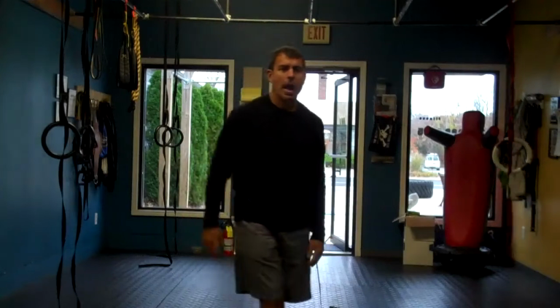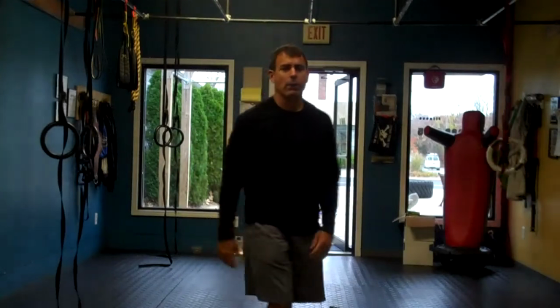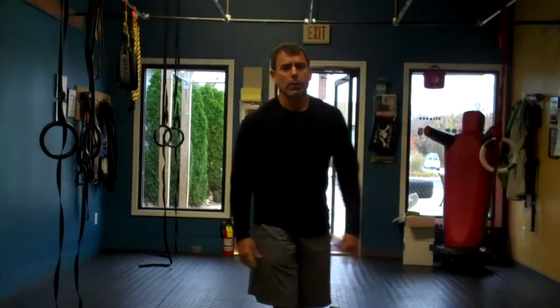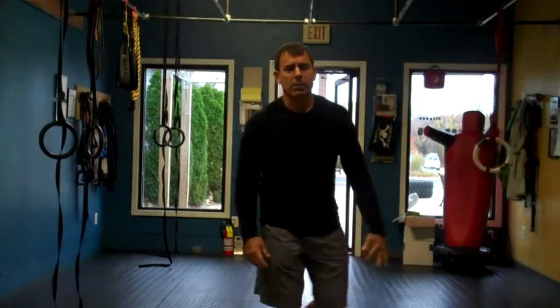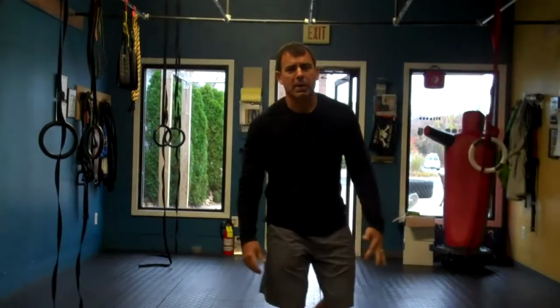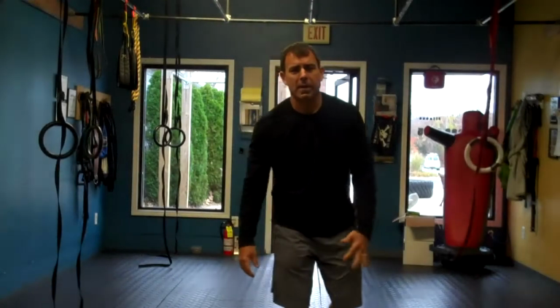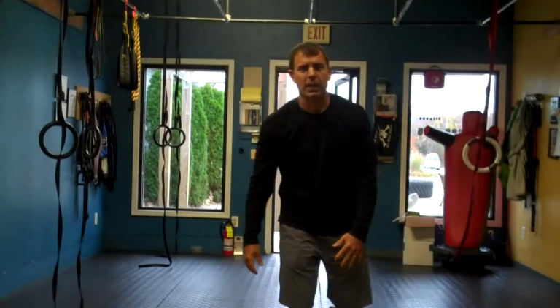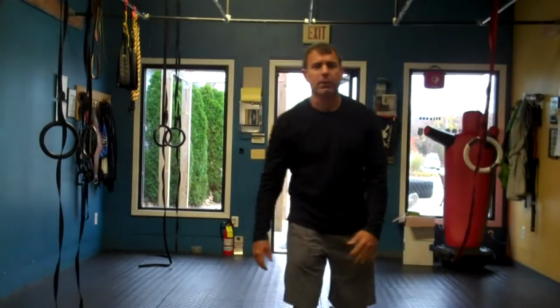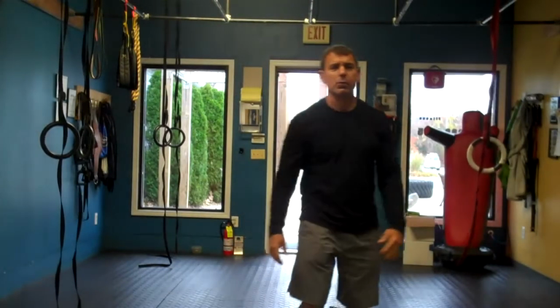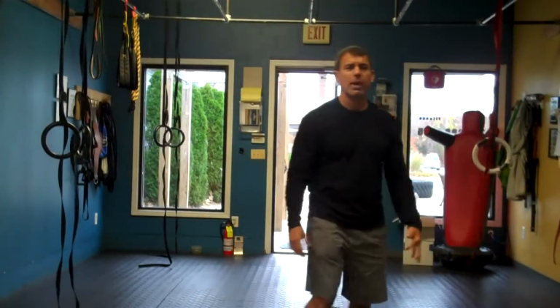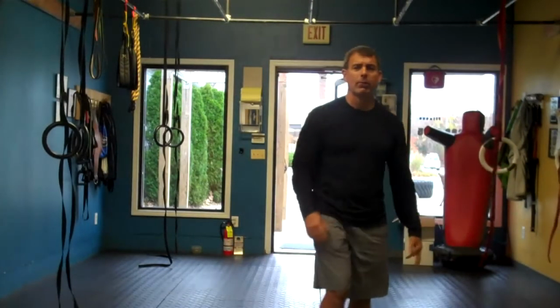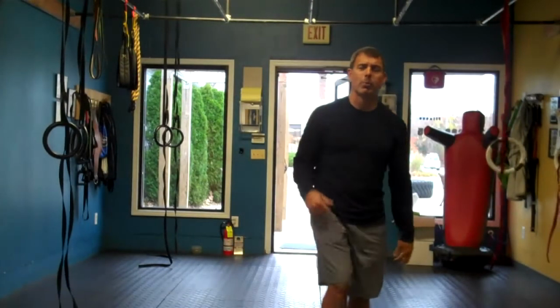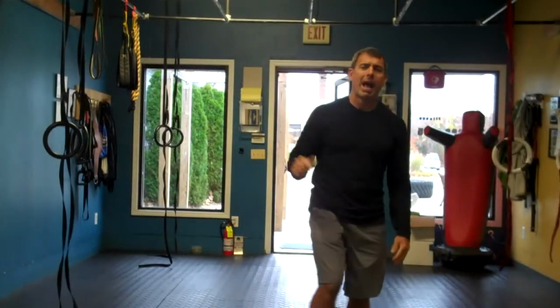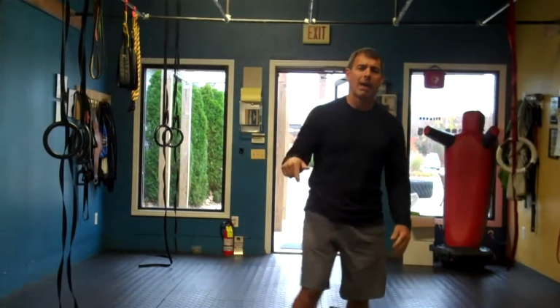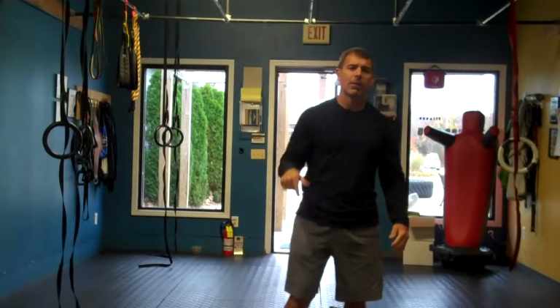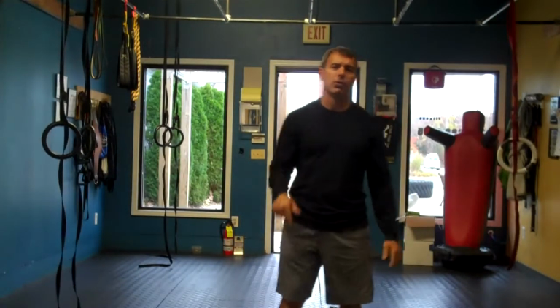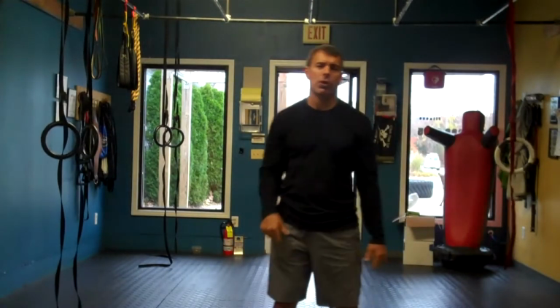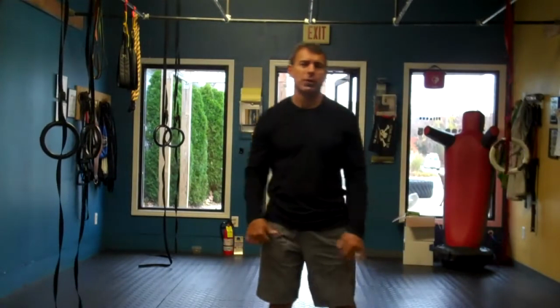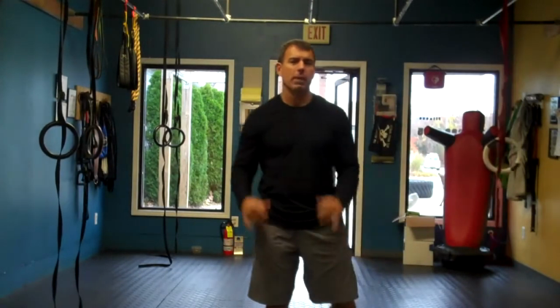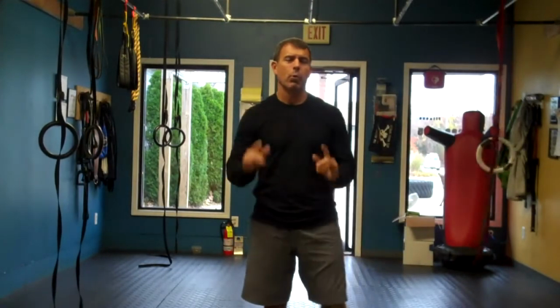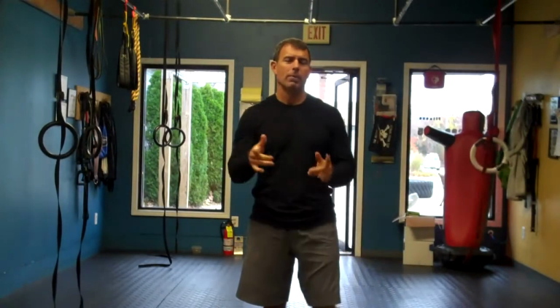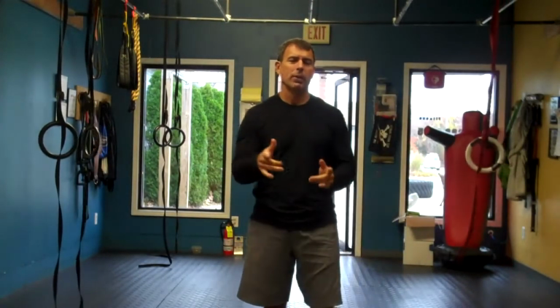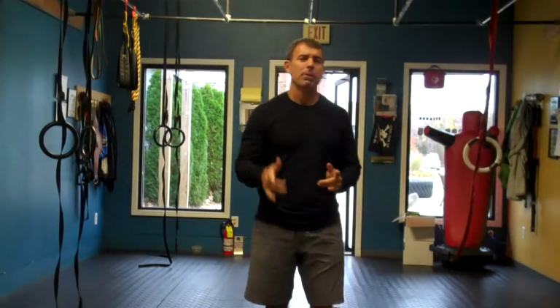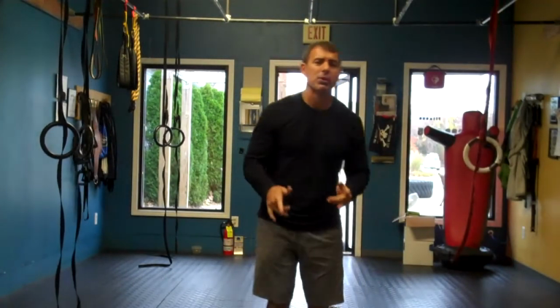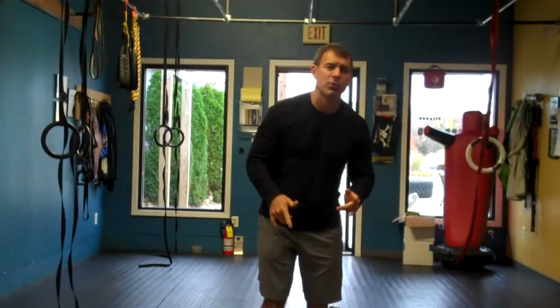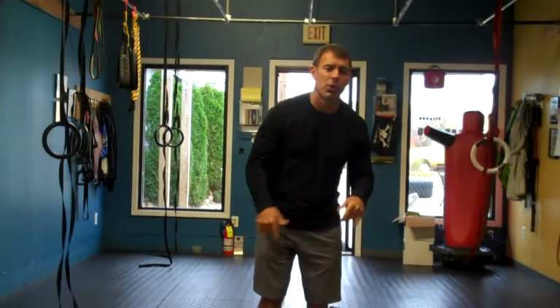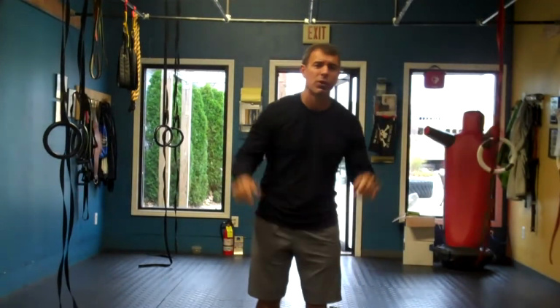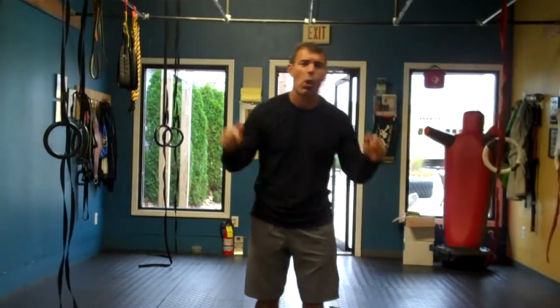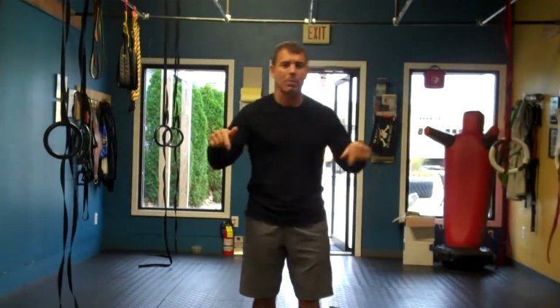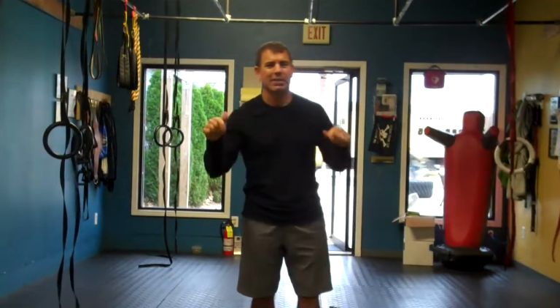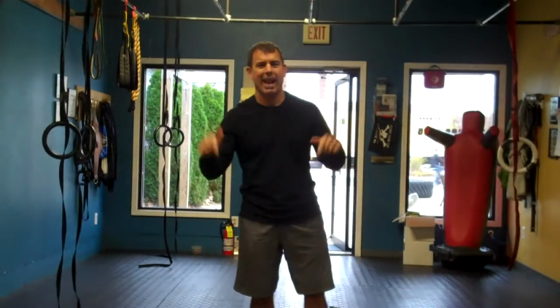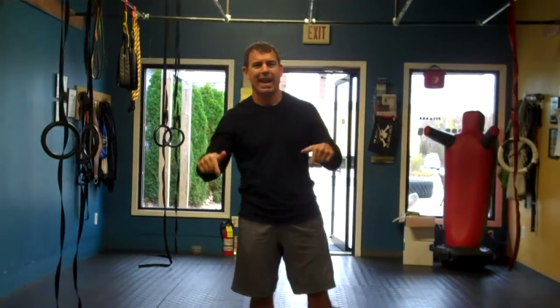Hey everyone, it's Mike Staley from the Training Room in Abbott, New Jersey — Point Pleasant Beach, New Jersey — open today.